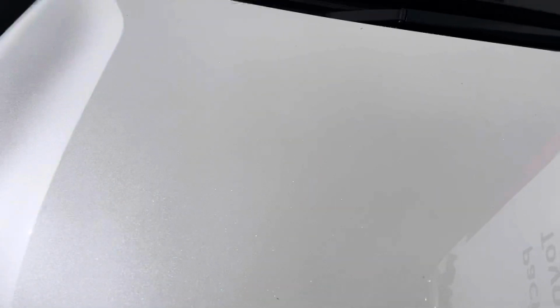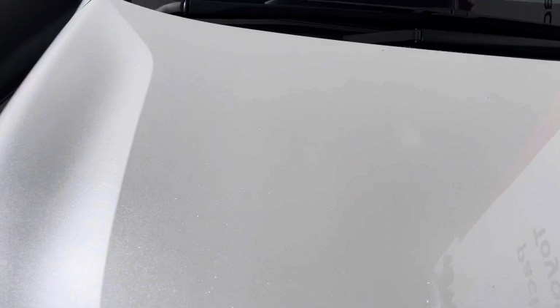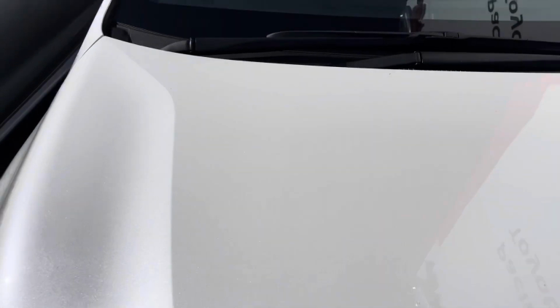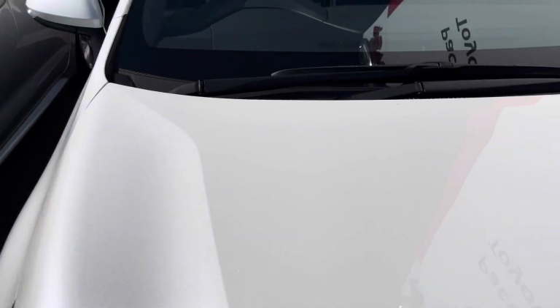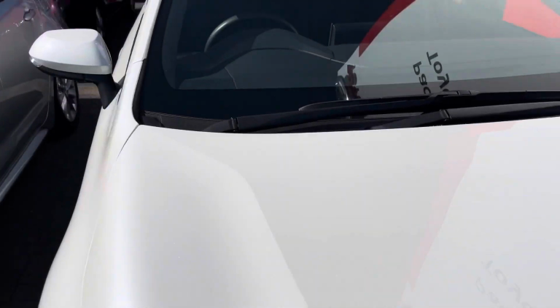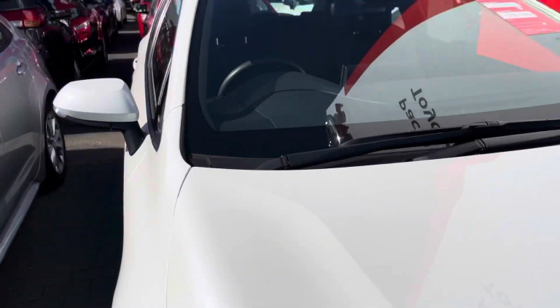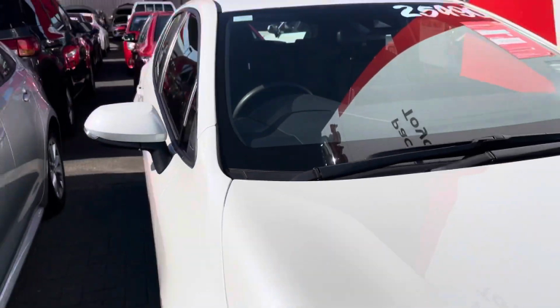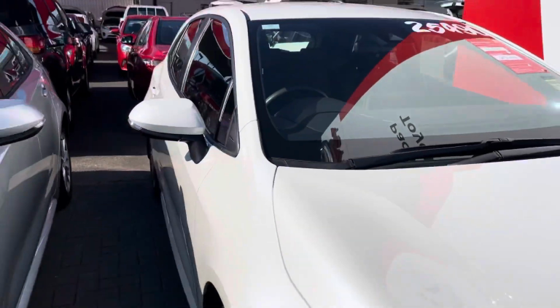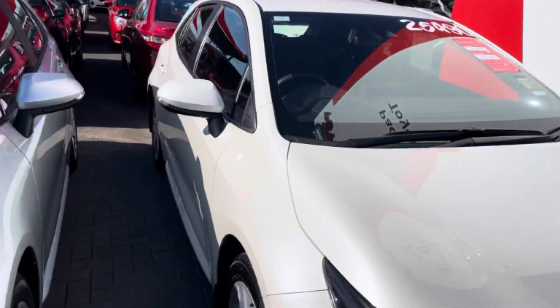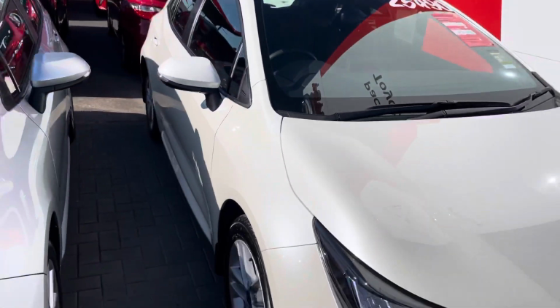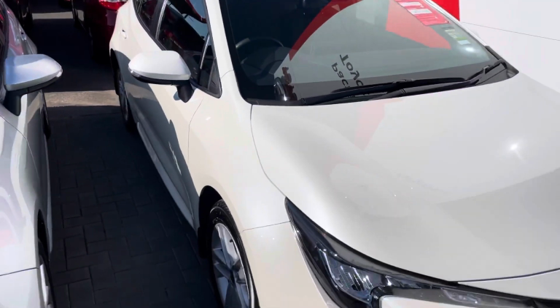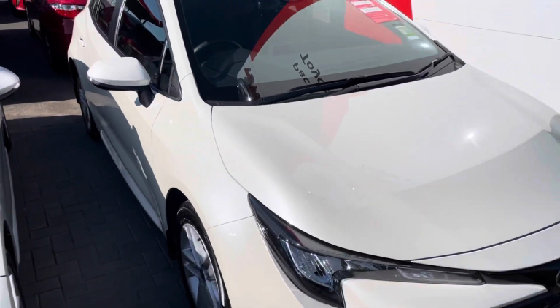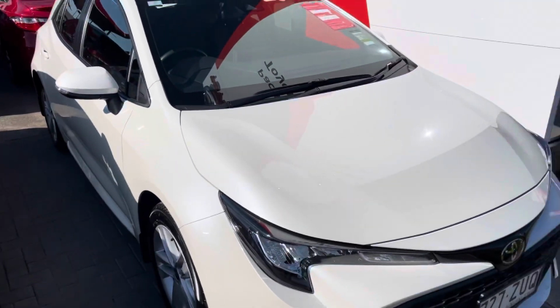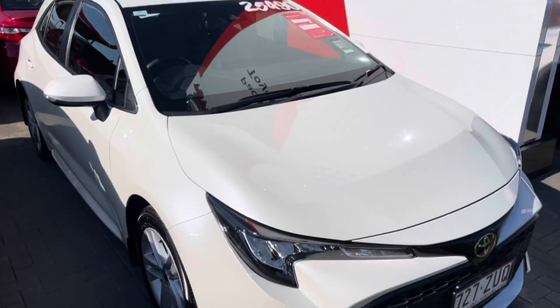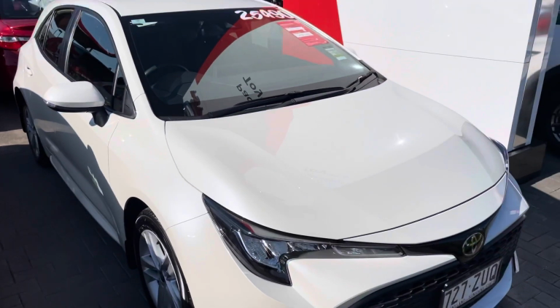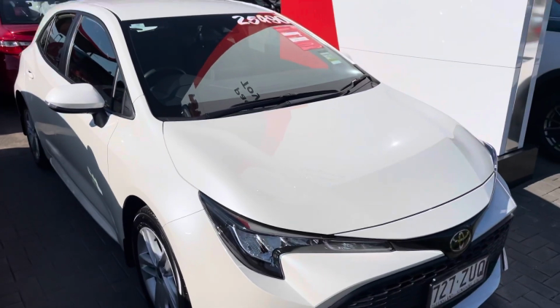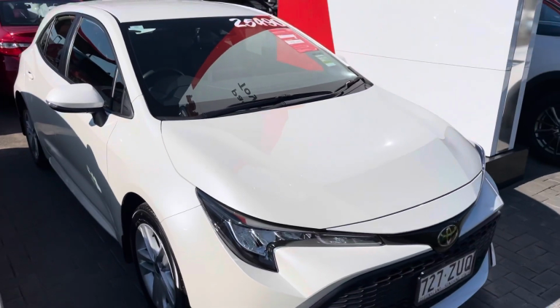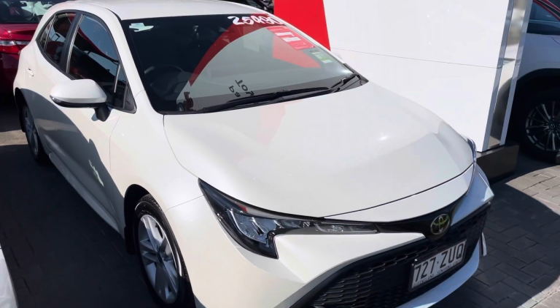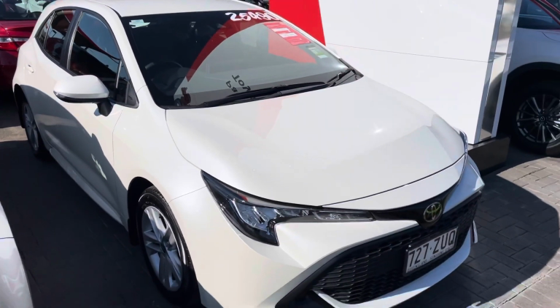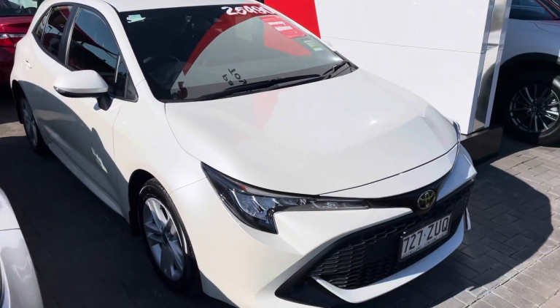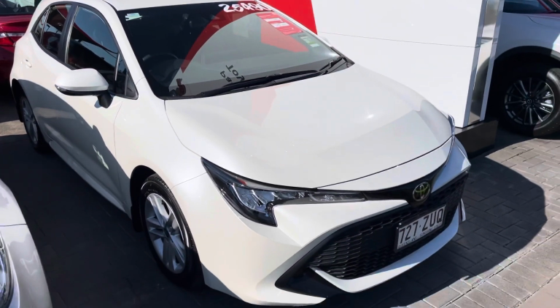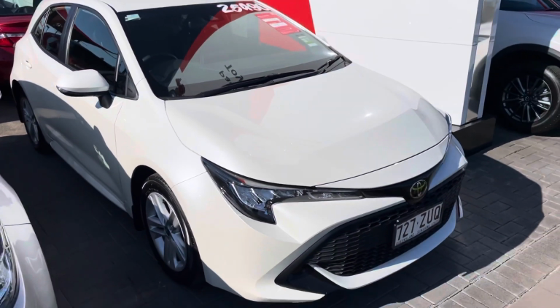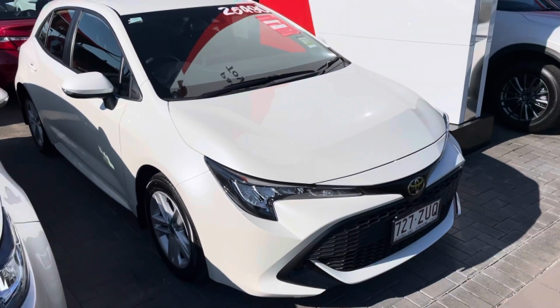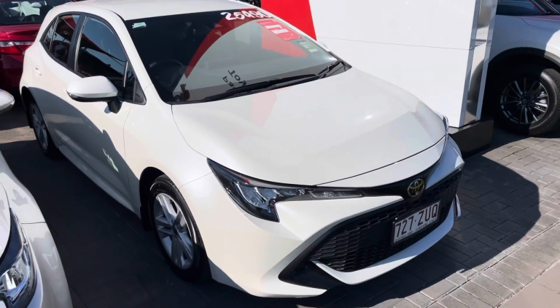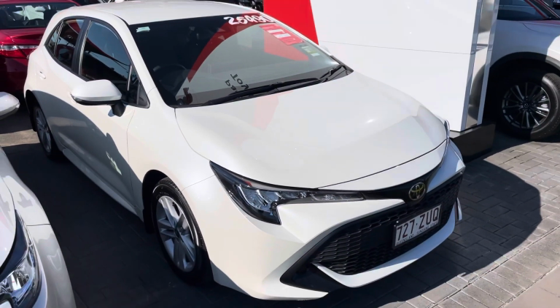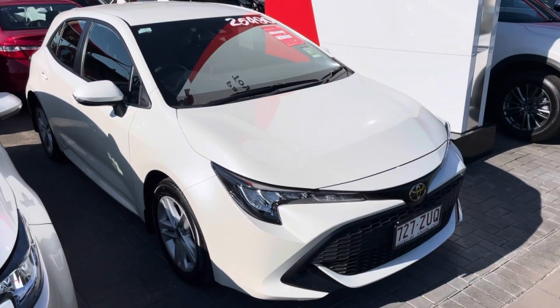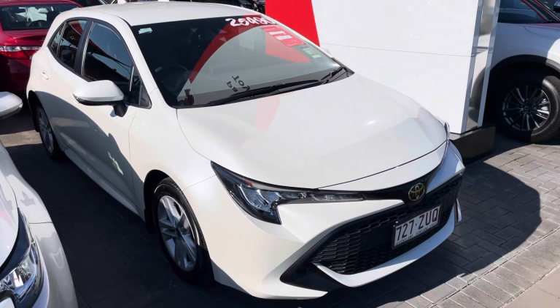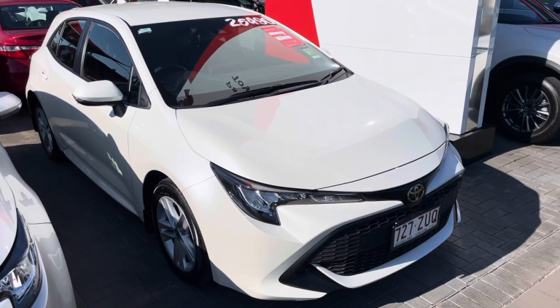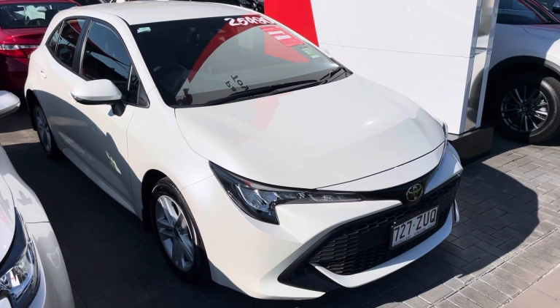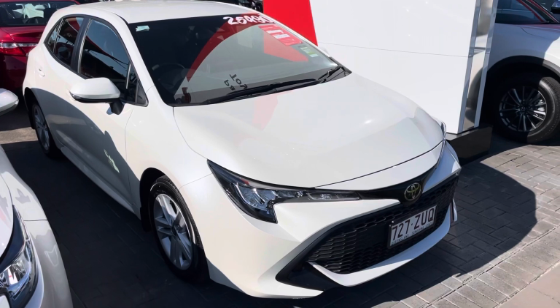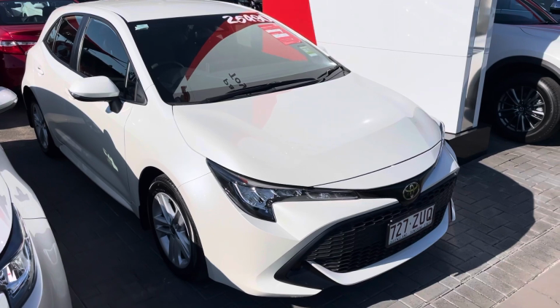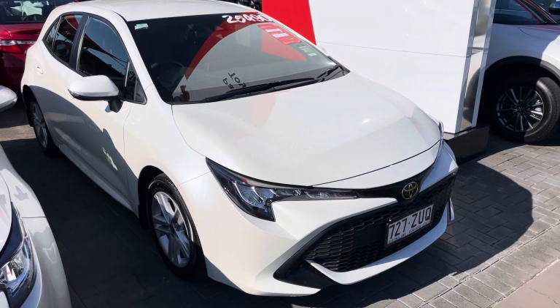Alright, that is your virtual tour of the 2020 Toyota Corolla. Thank you.